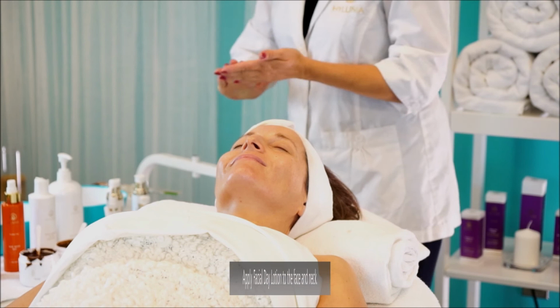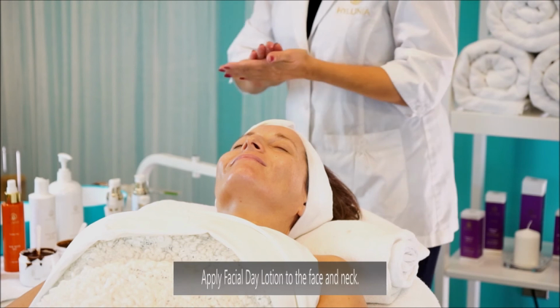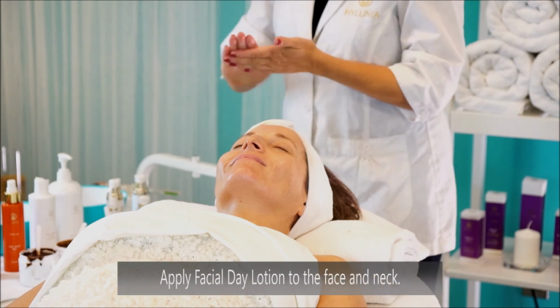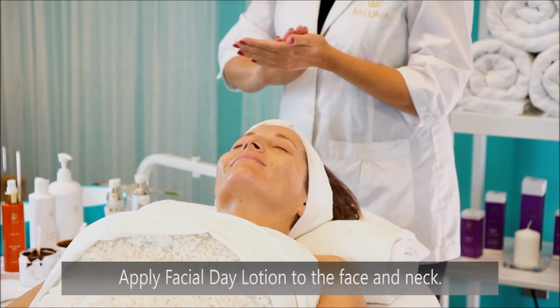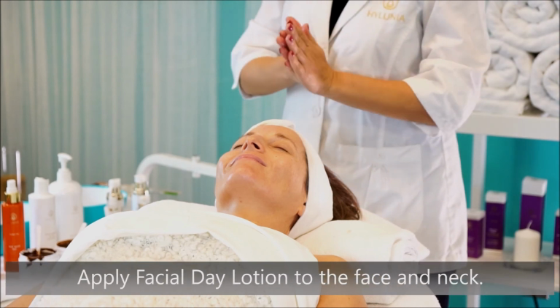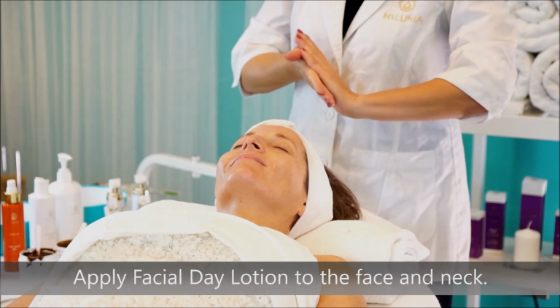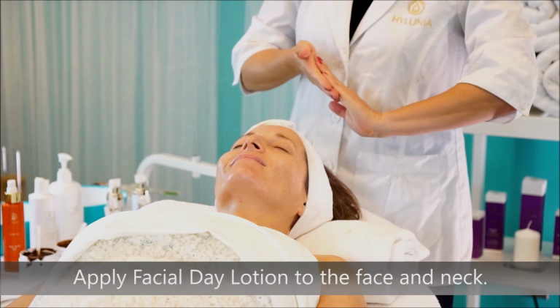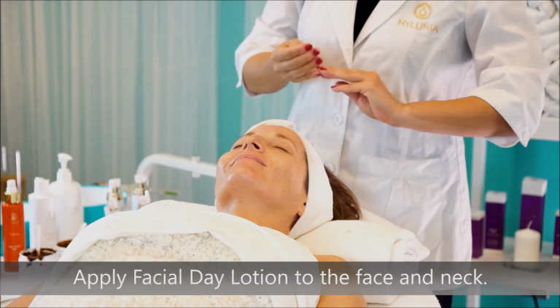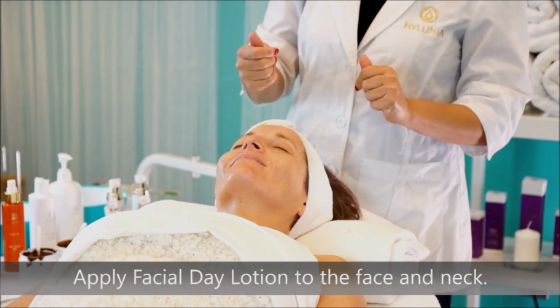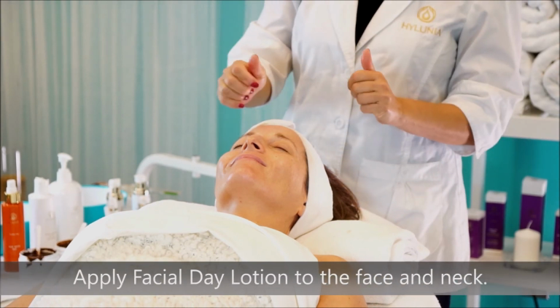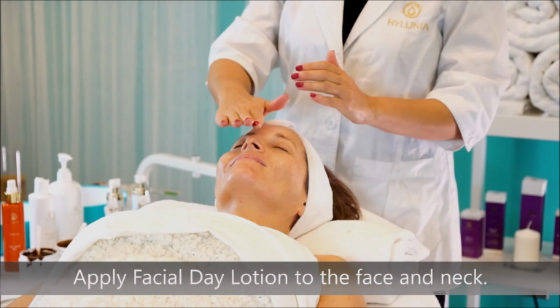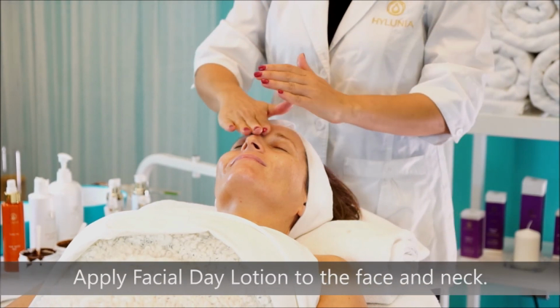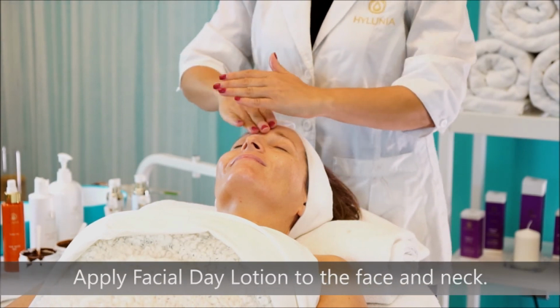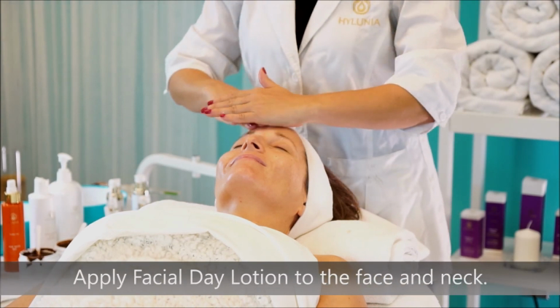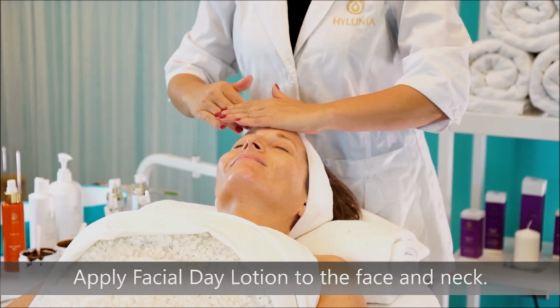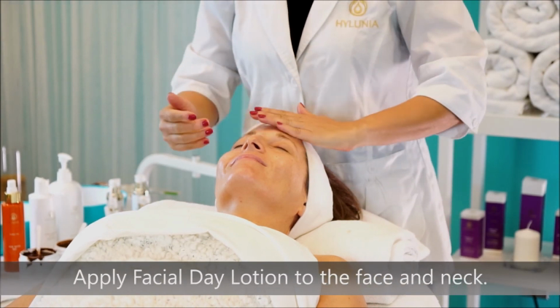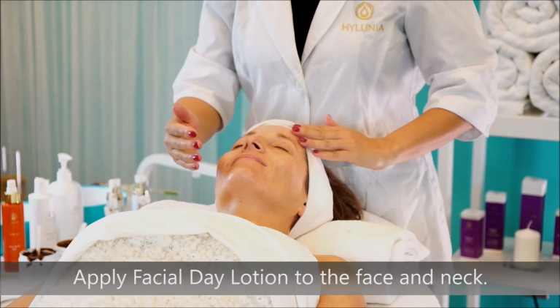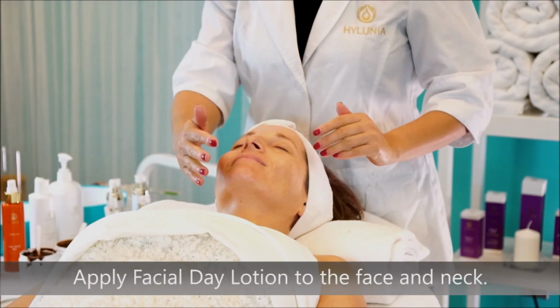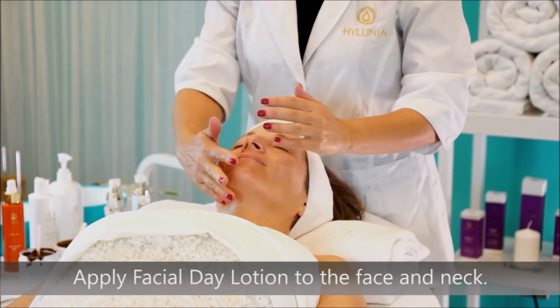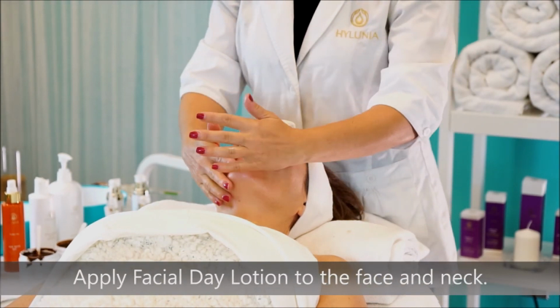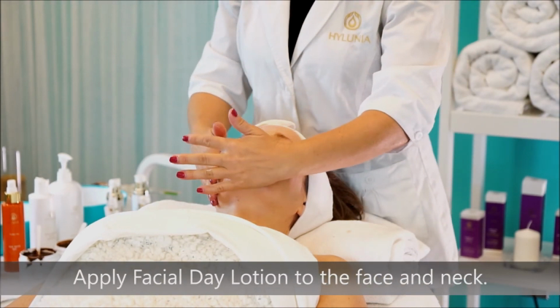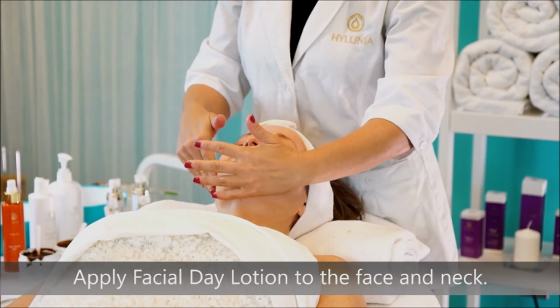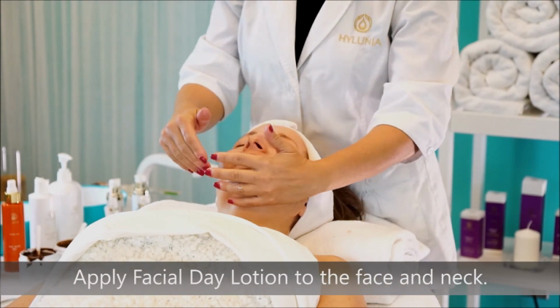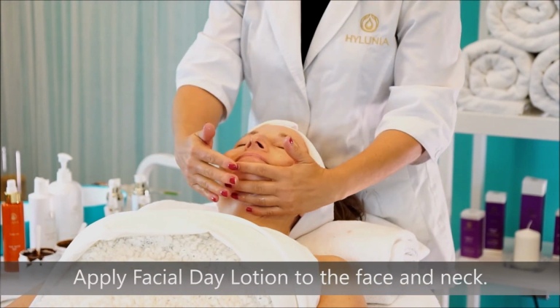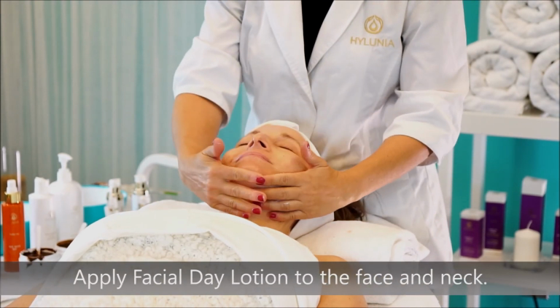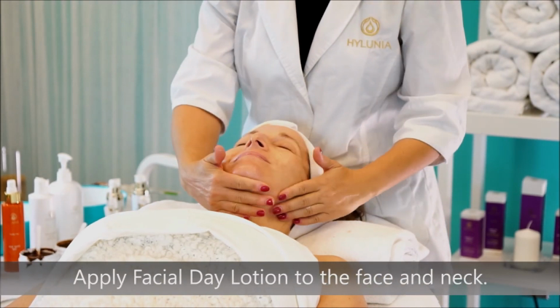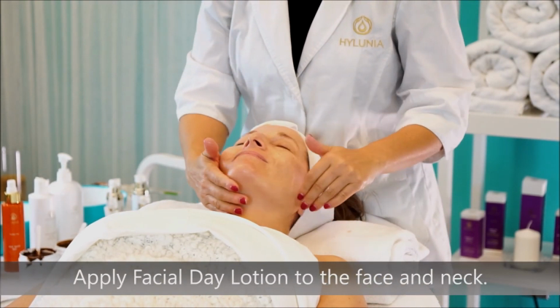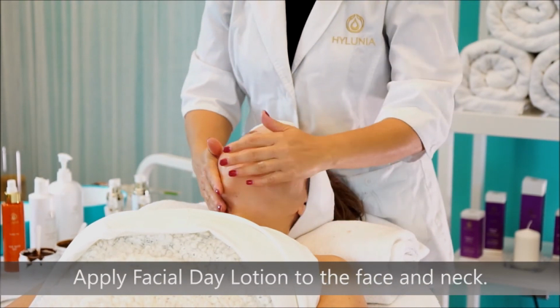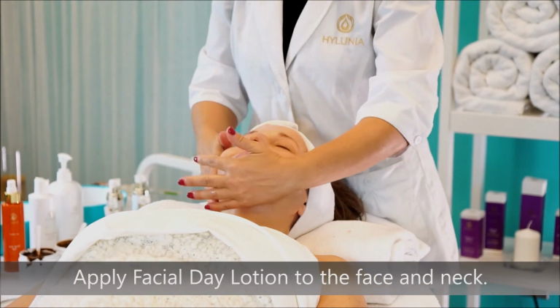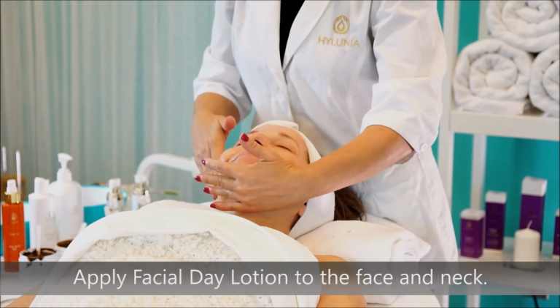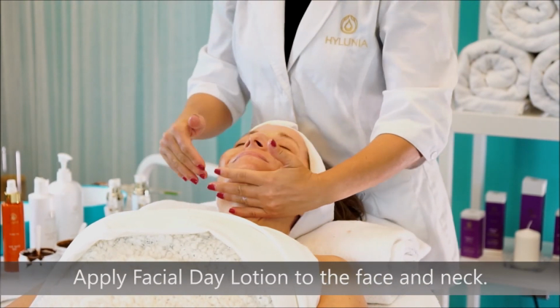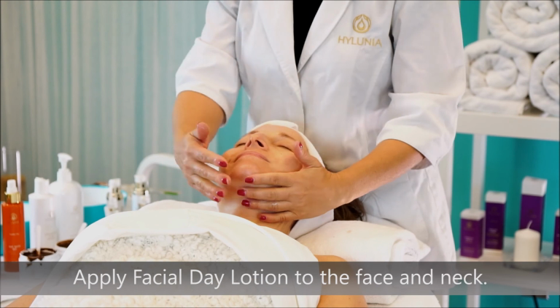Lastly, apply the Facial Day Lotion to the entire face and neck.